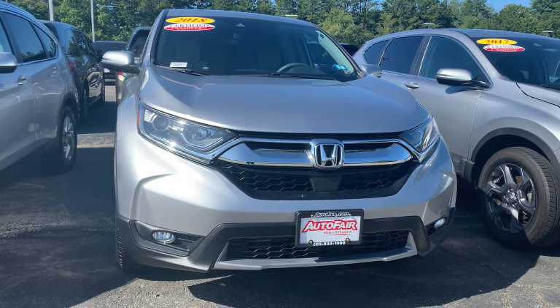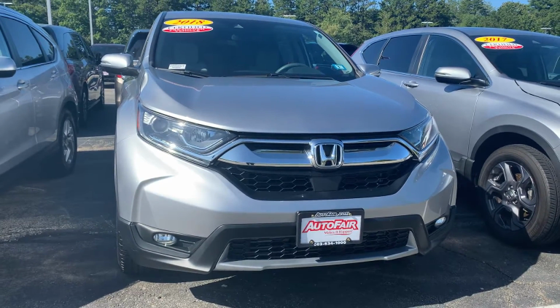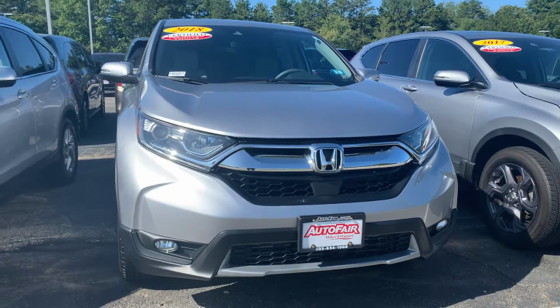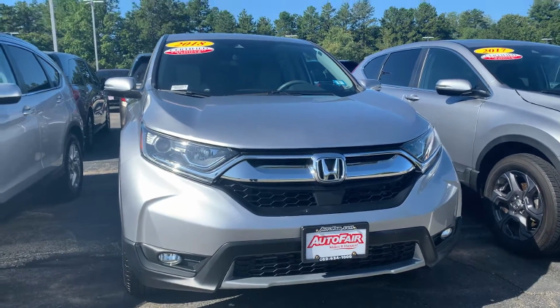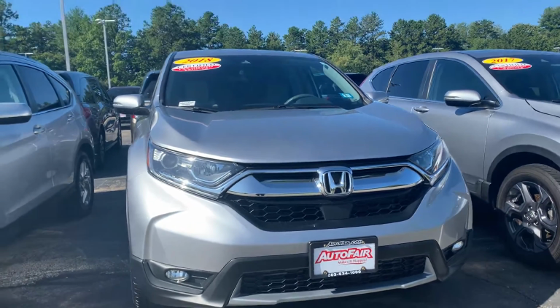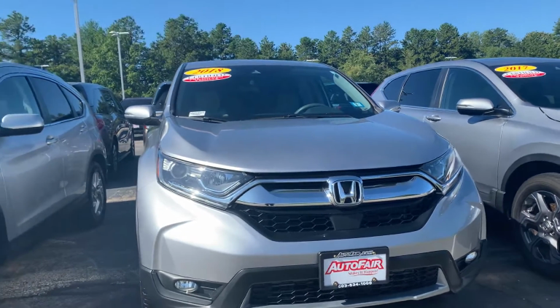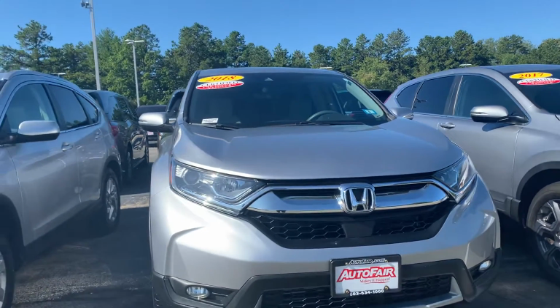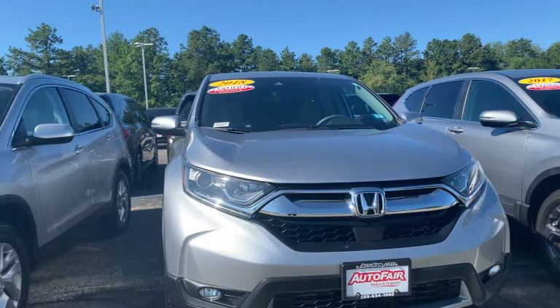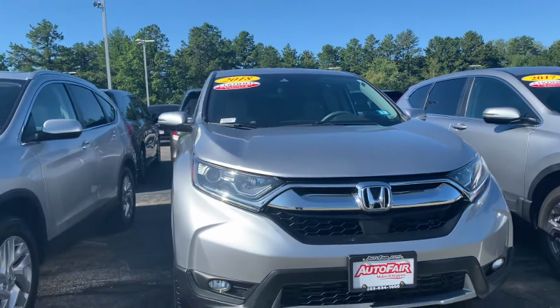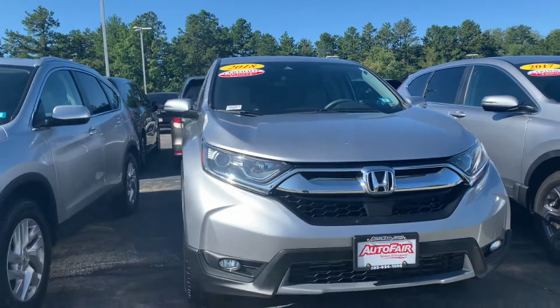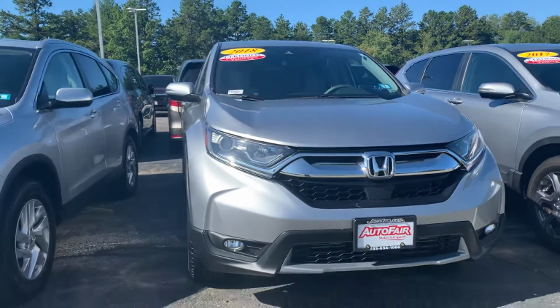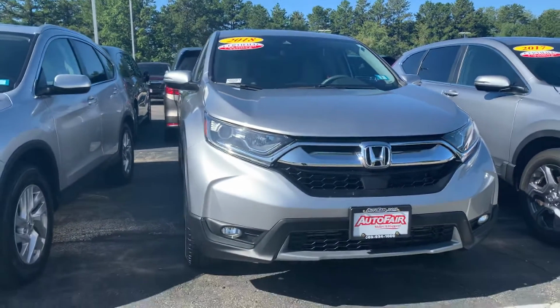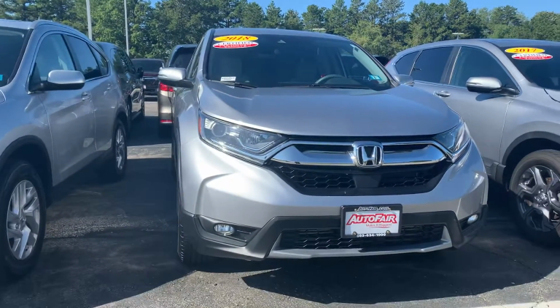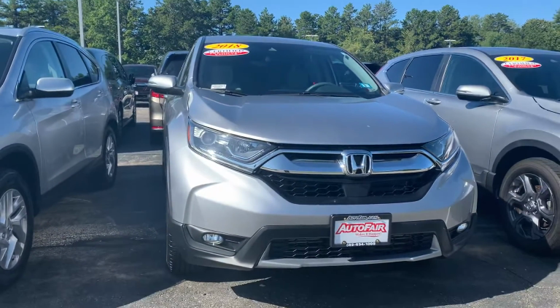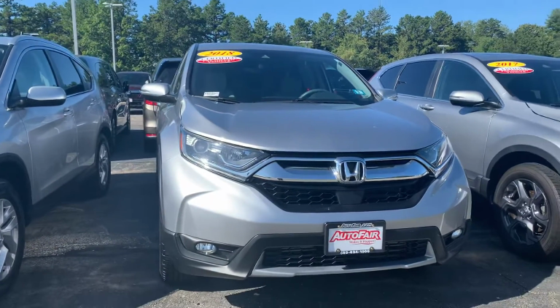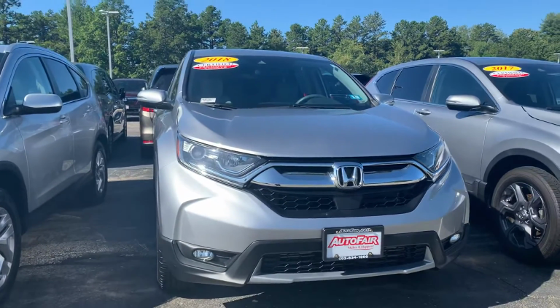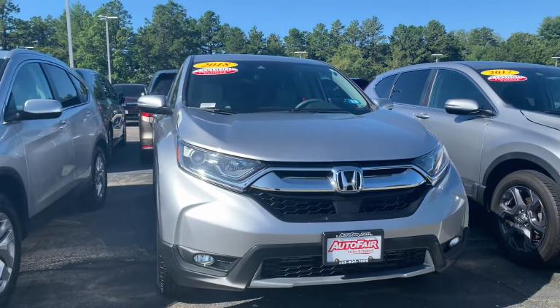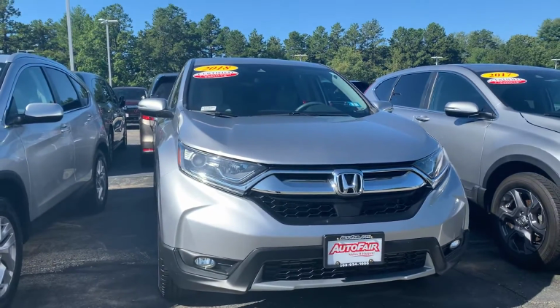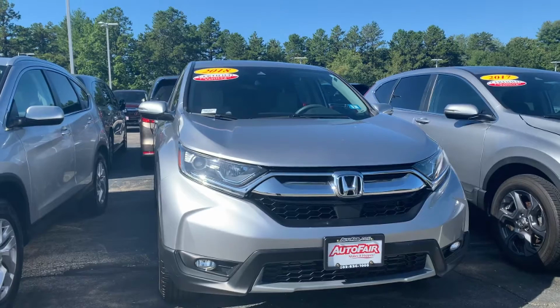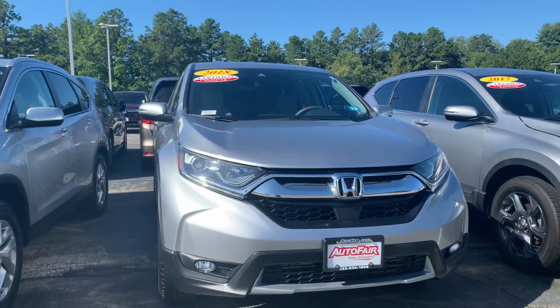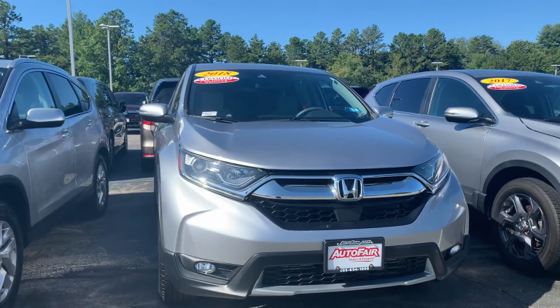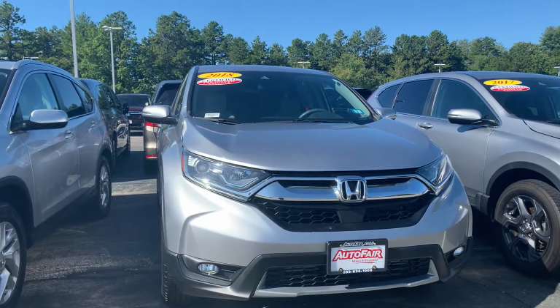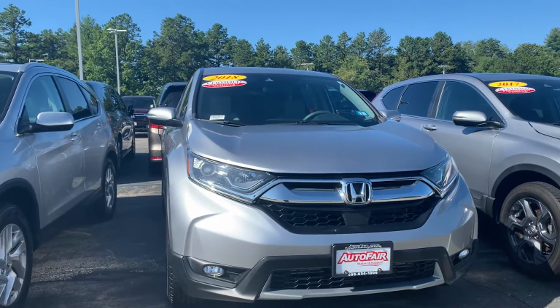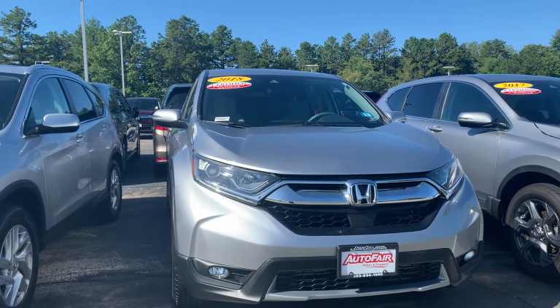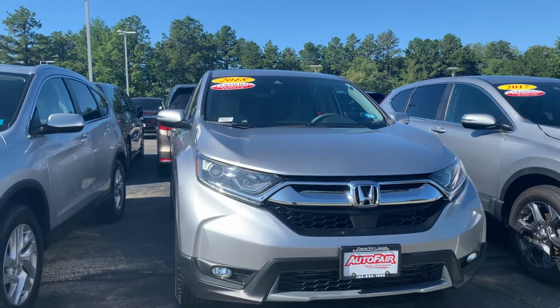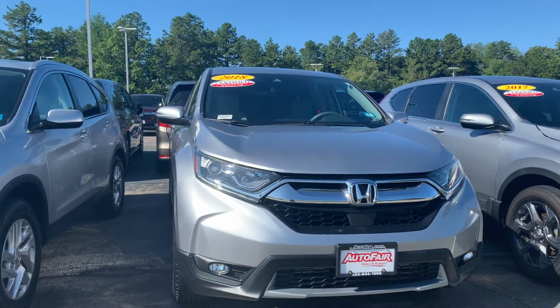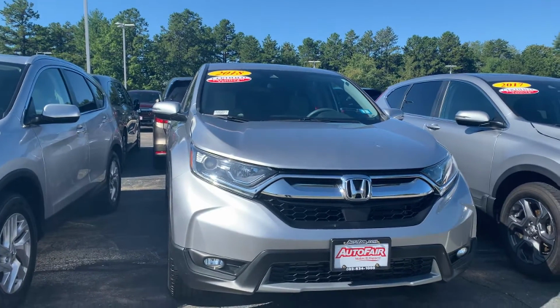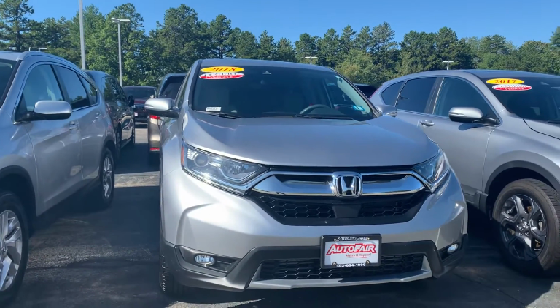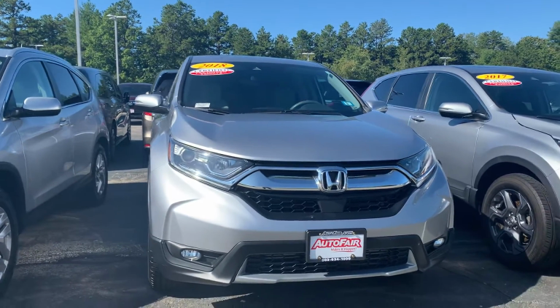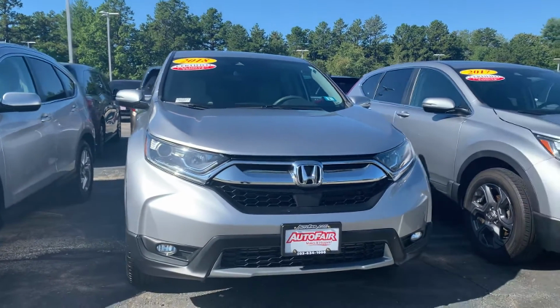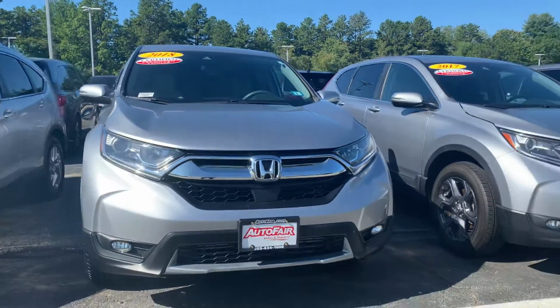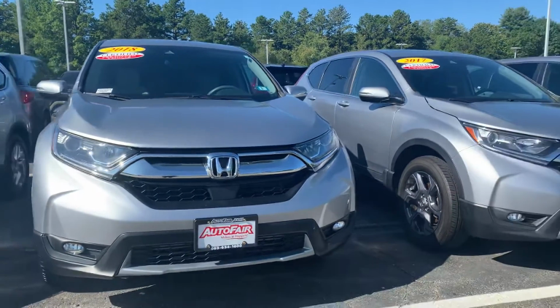Hey Dodge, Zach here from AutoFair Honda in Manchester, New Hampshire with a quick walk around this 2018 Honda CR-V EX you're interested in.